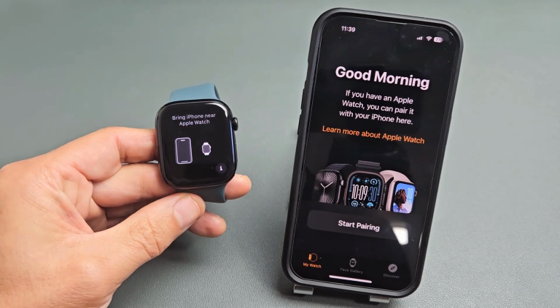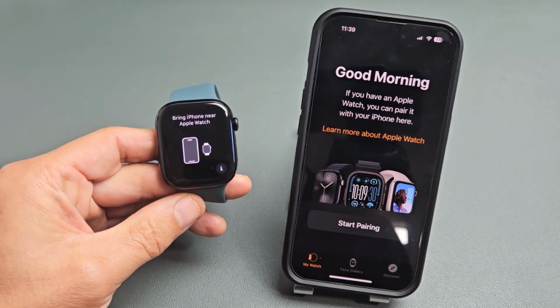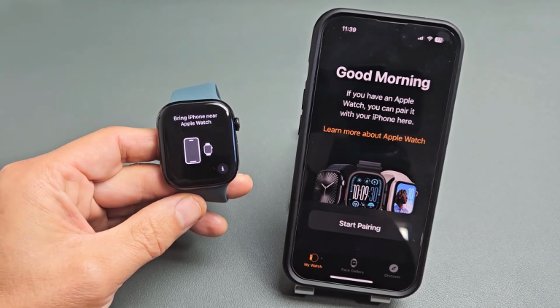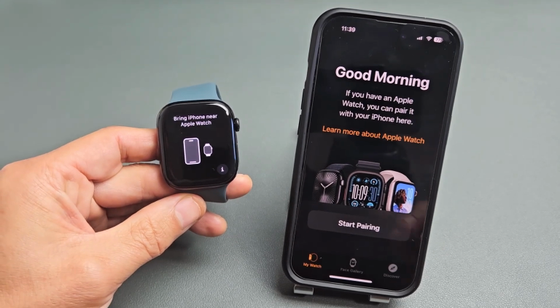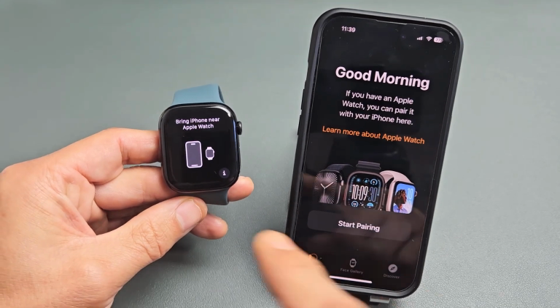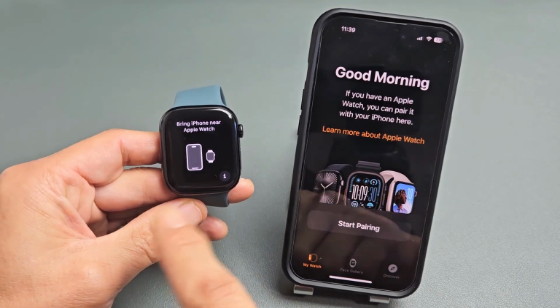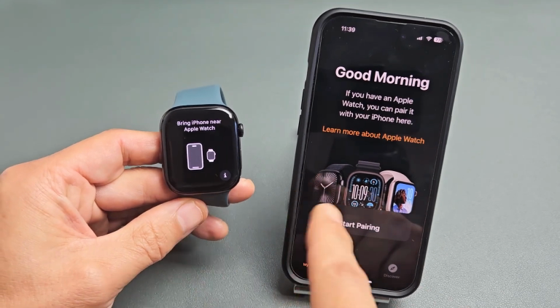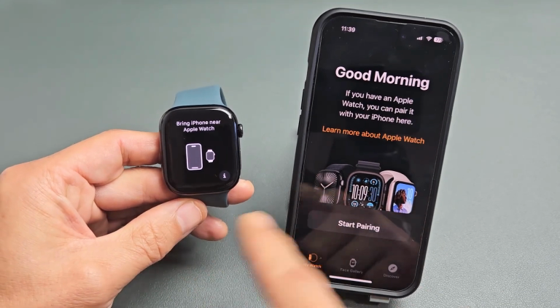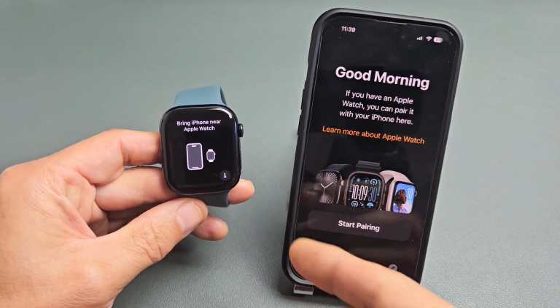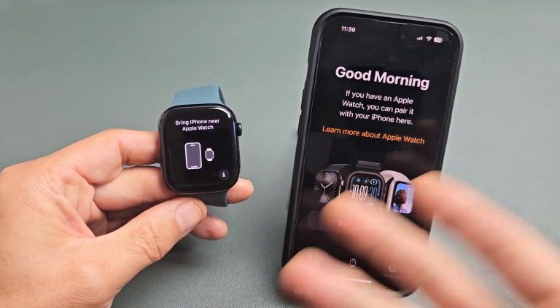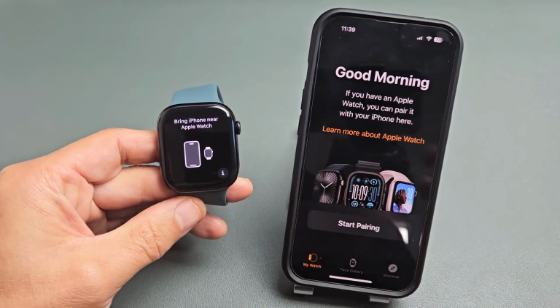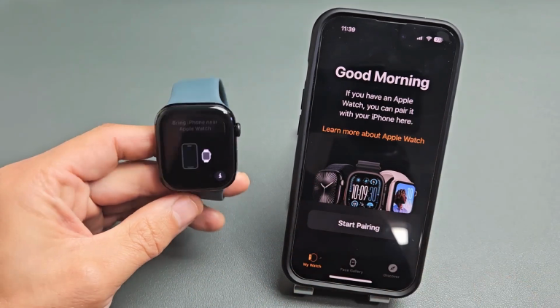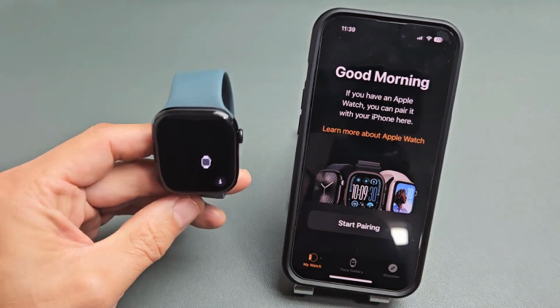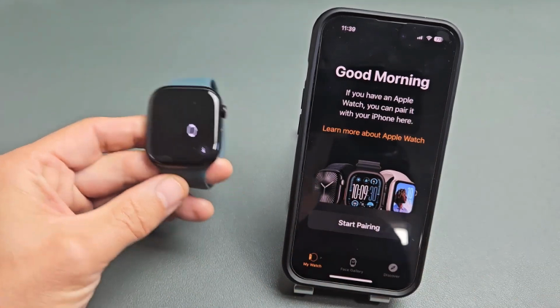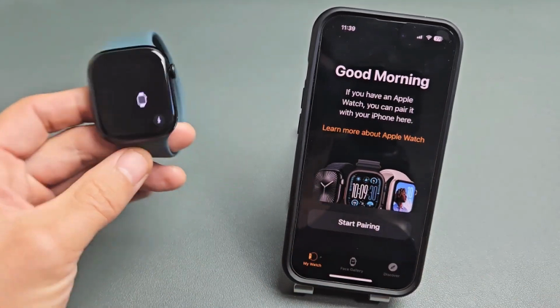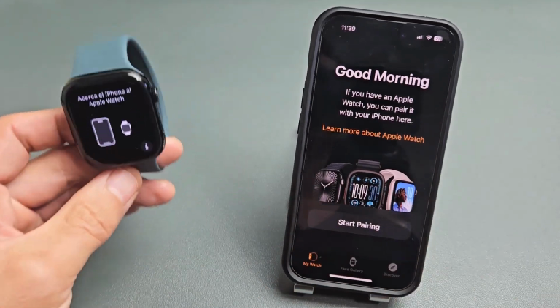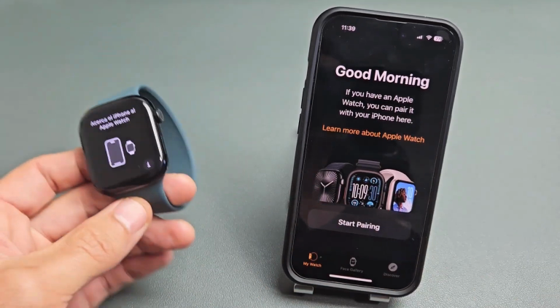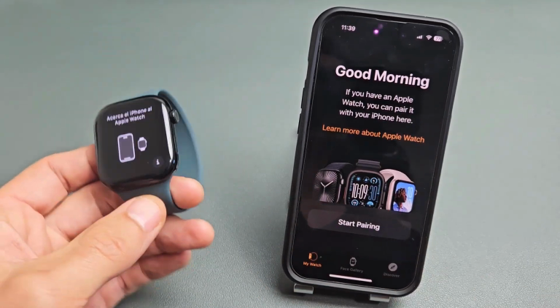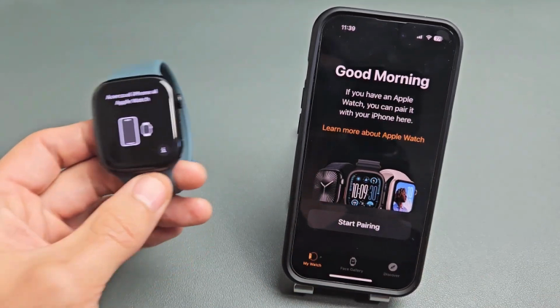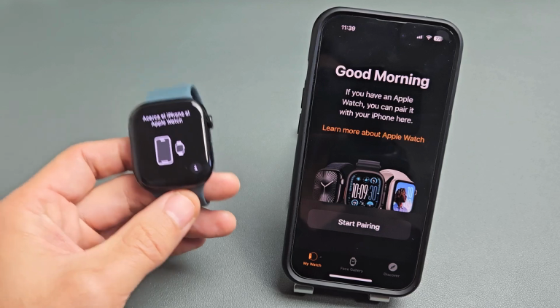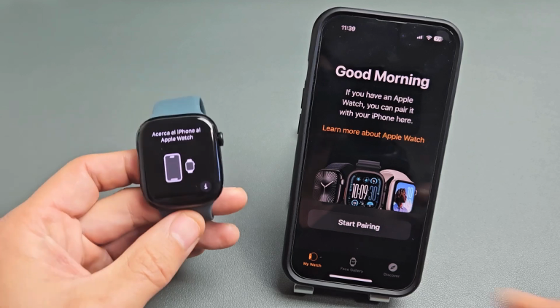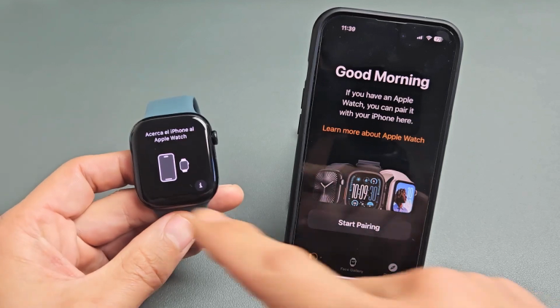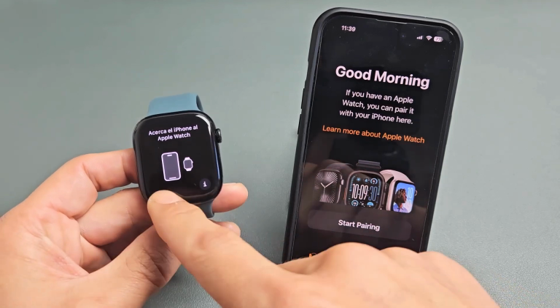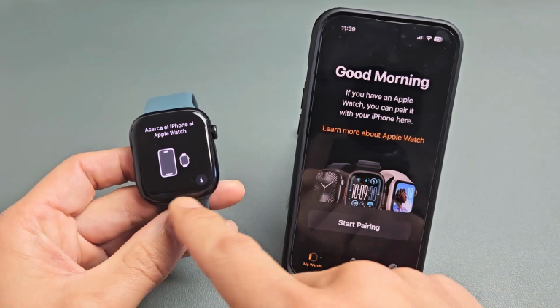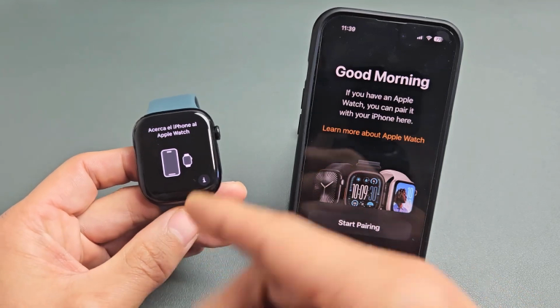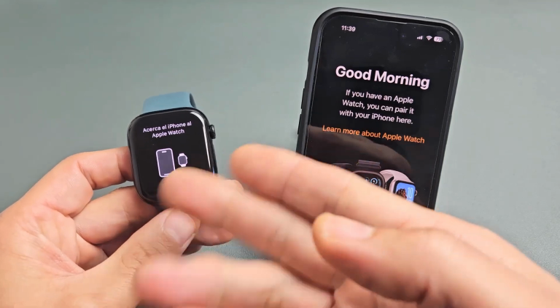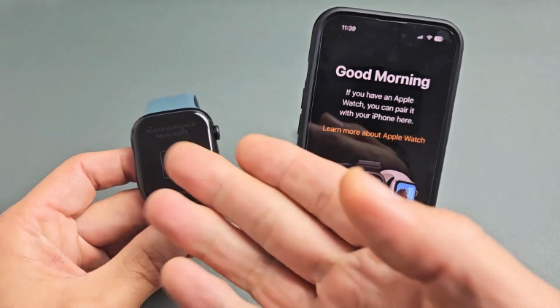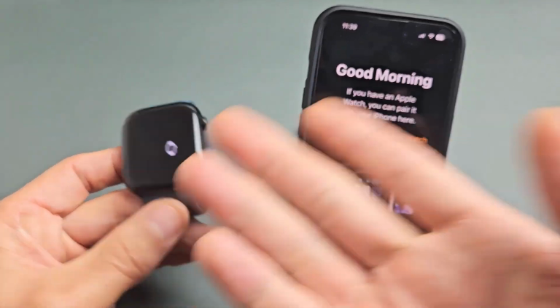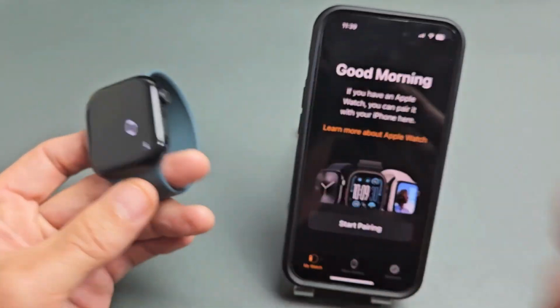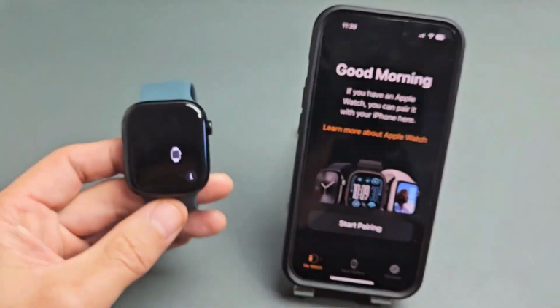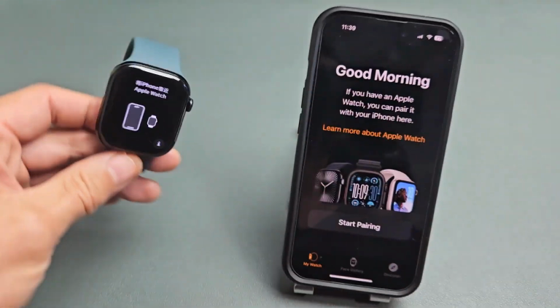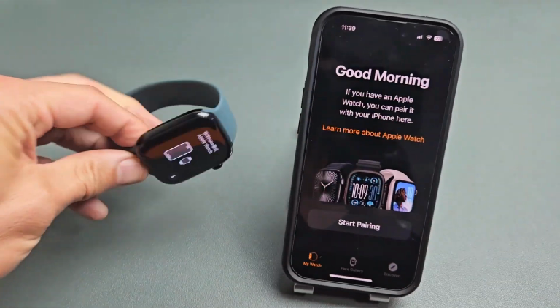All right, there we go. Now we're in business — we just factory reset this. Now I can start back over to a clean slate, or I can go ahead and sell it.